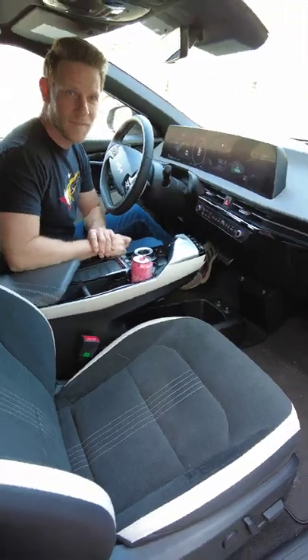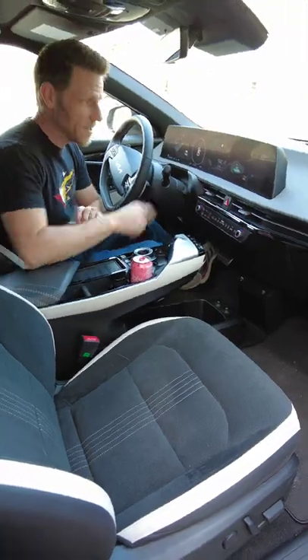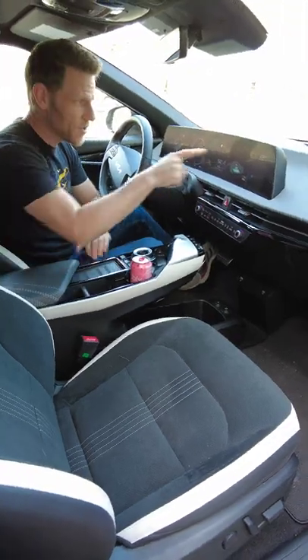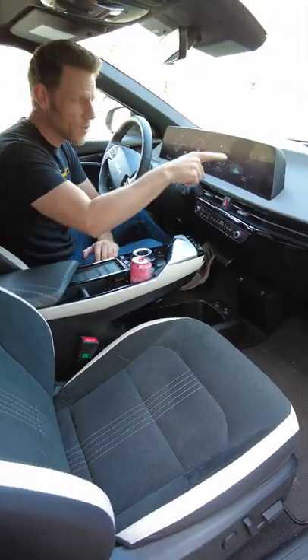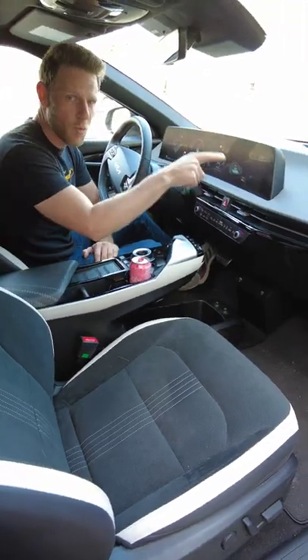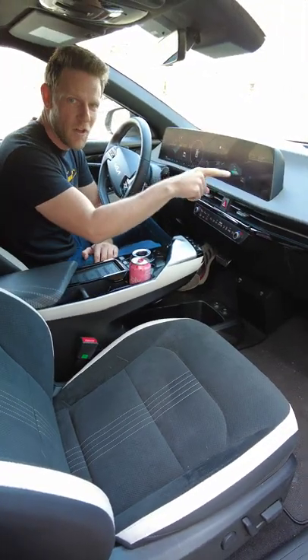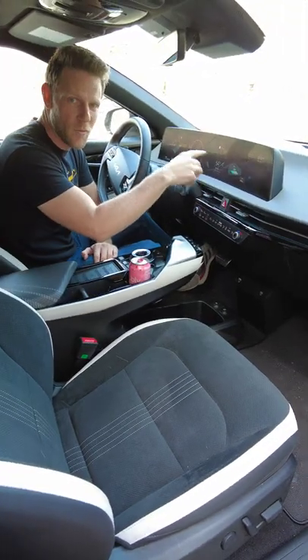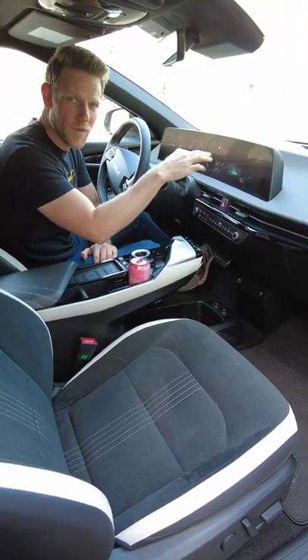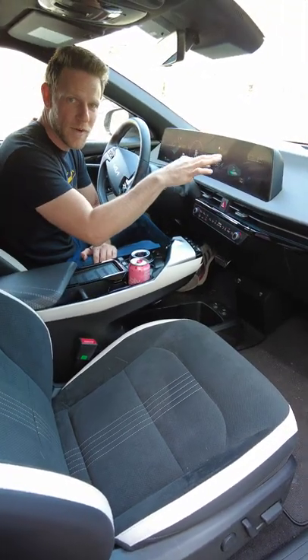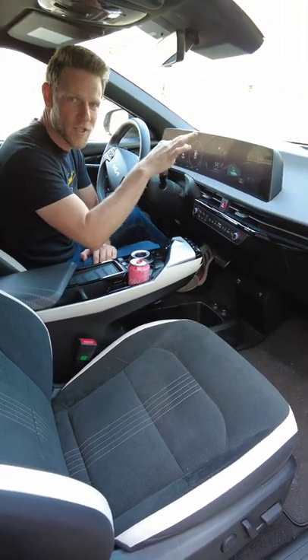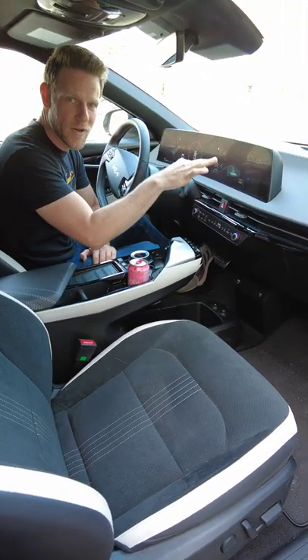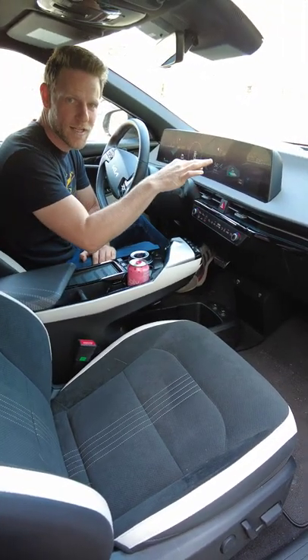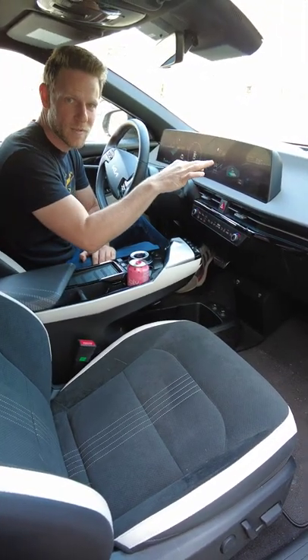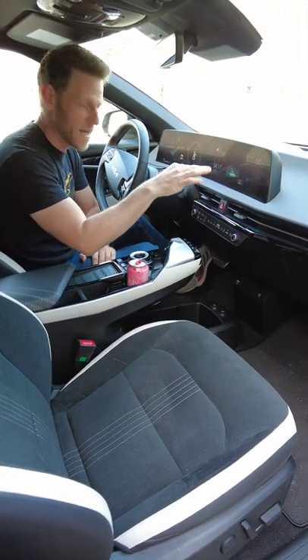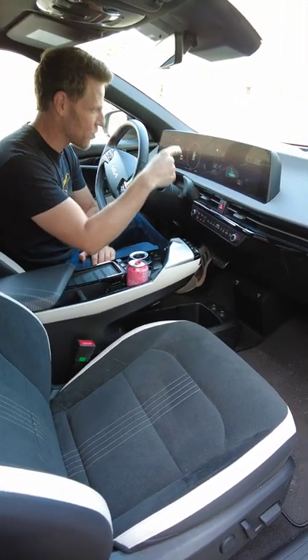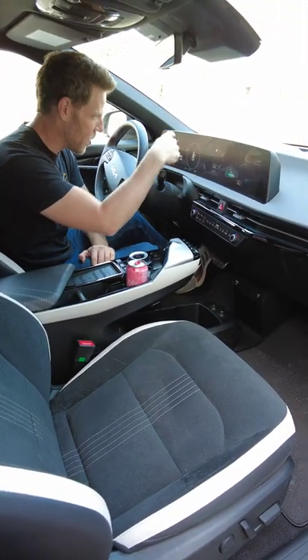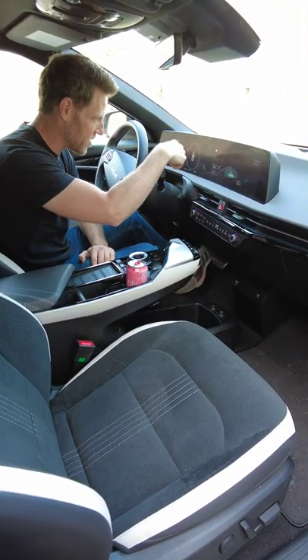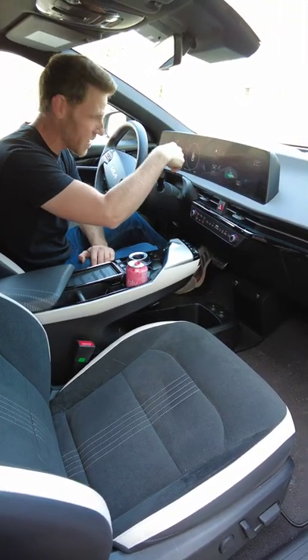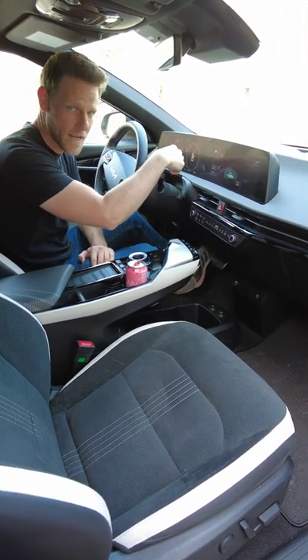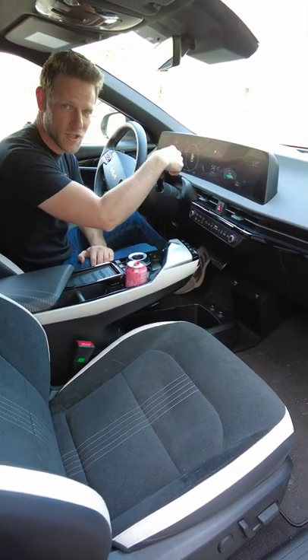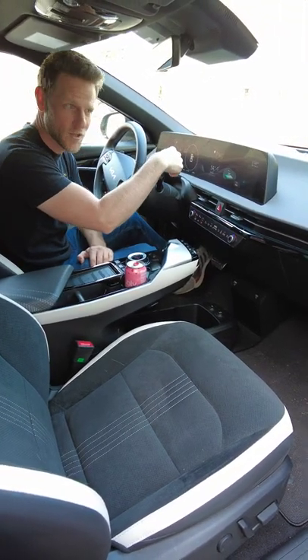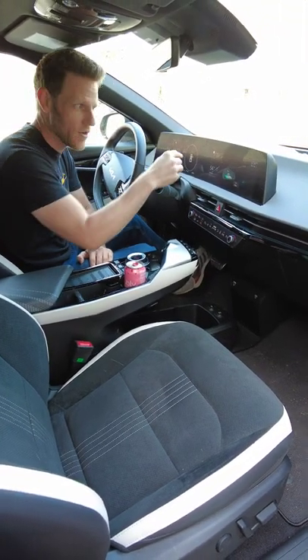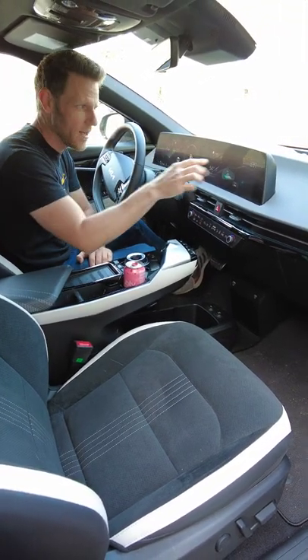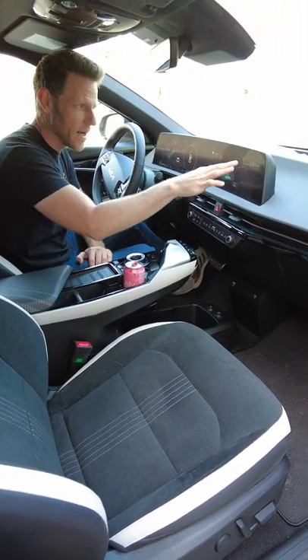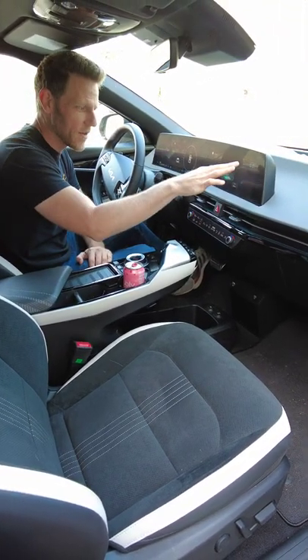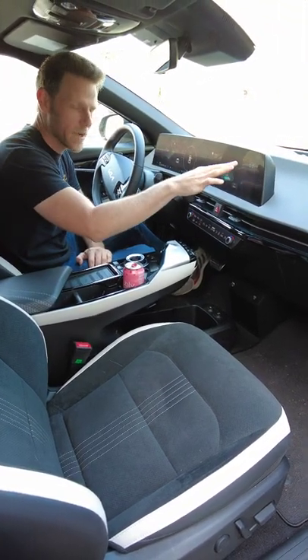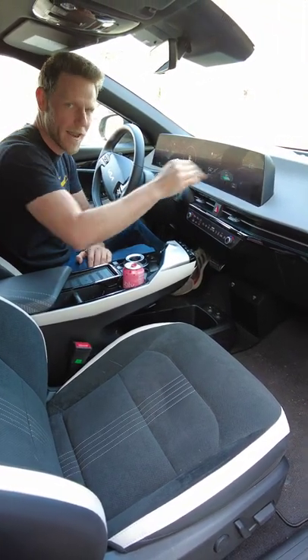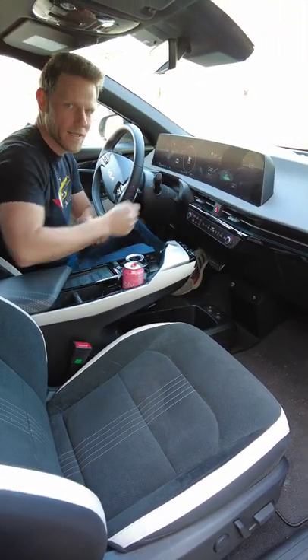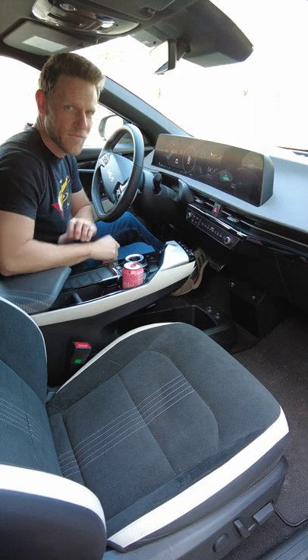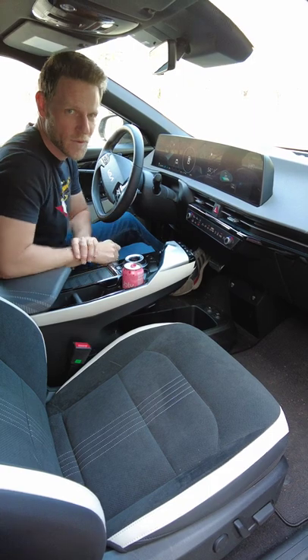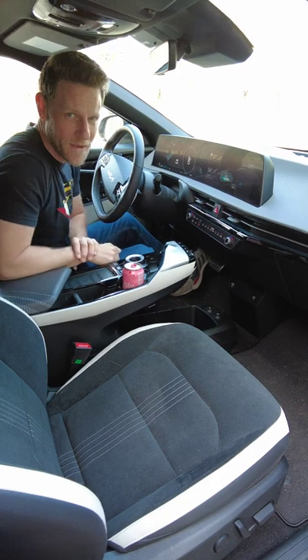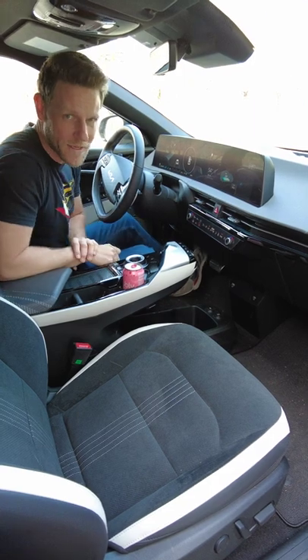These two 12.3-inch screens come standard. One is on gauge cluster duty, and the other one handles infotainment.